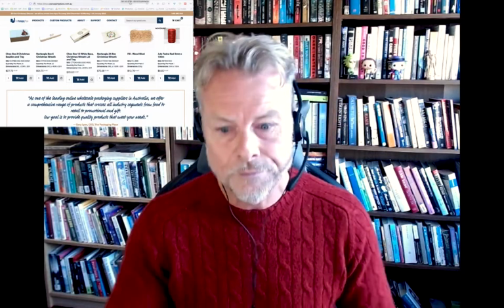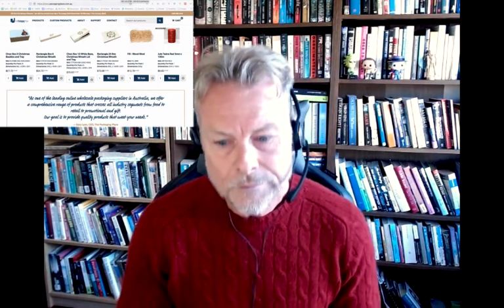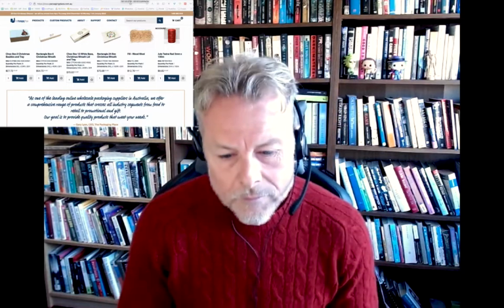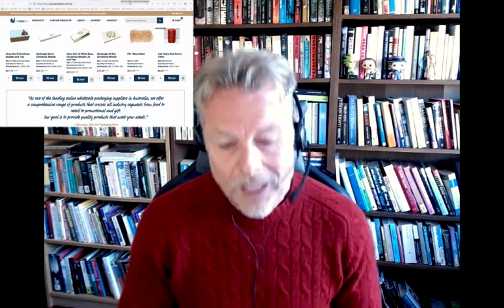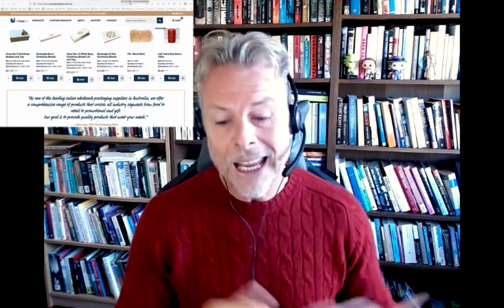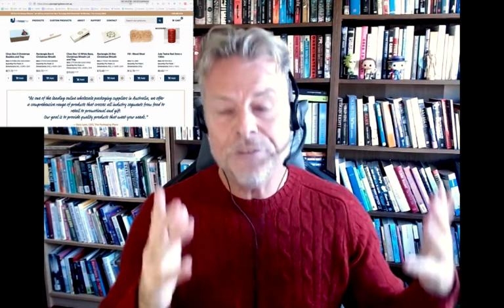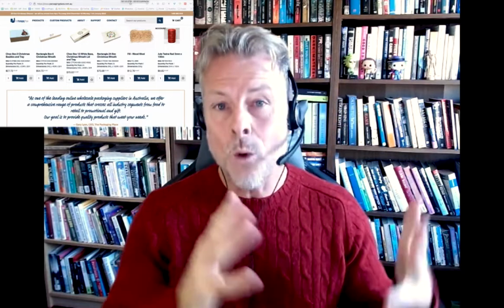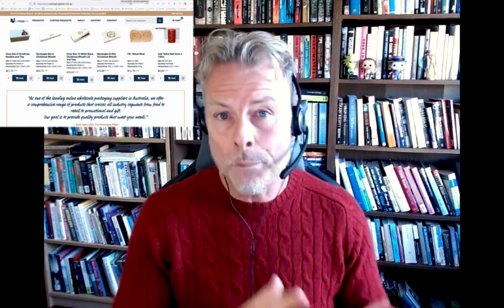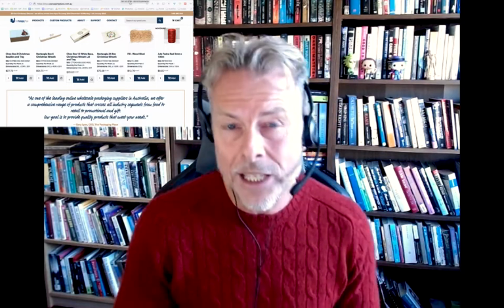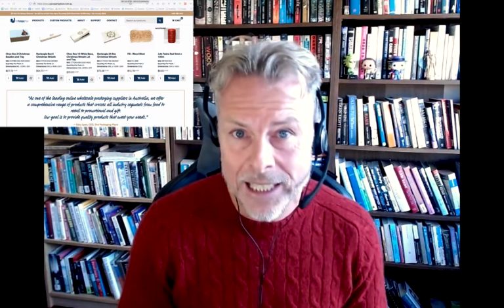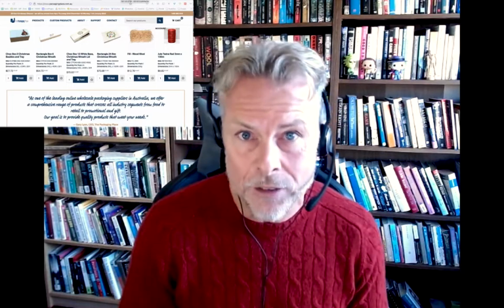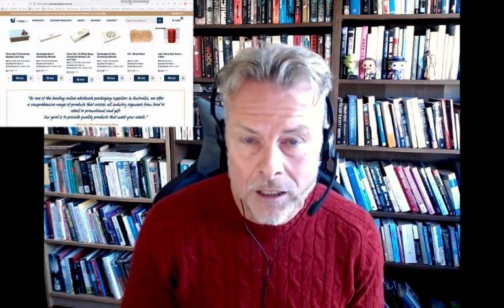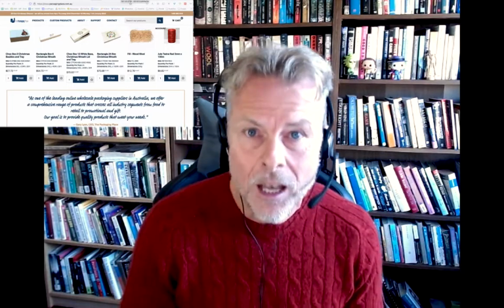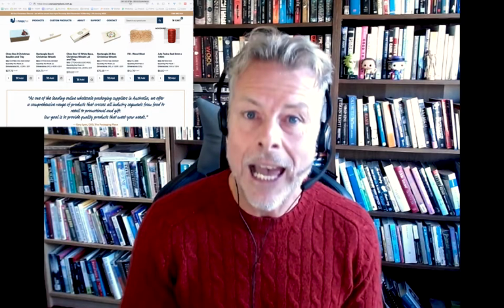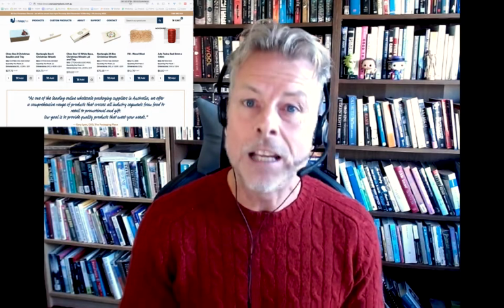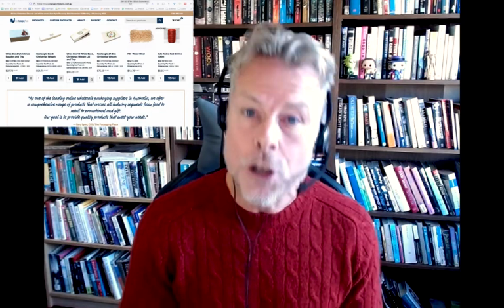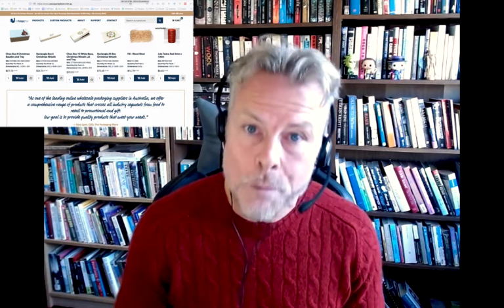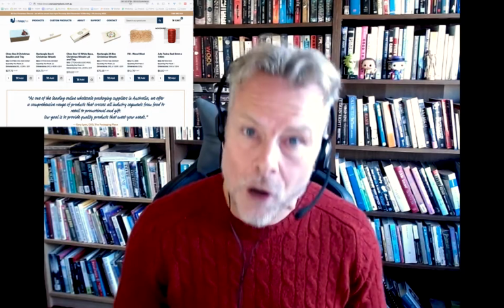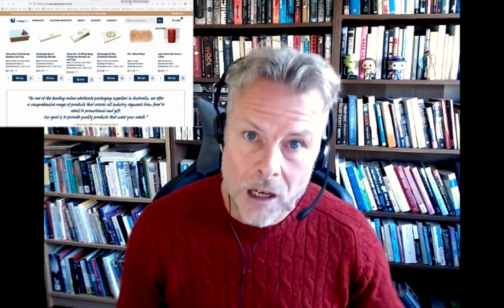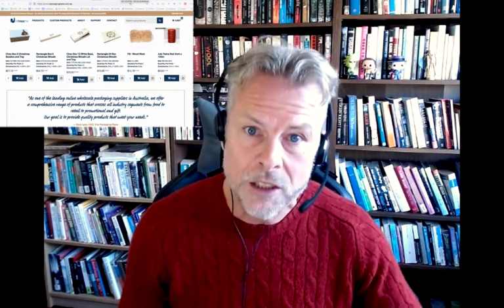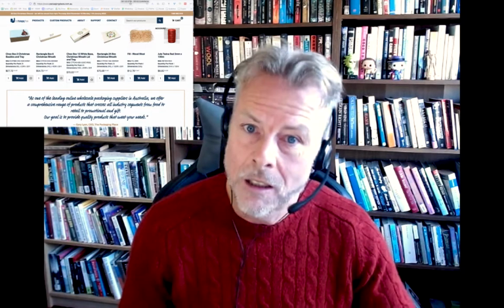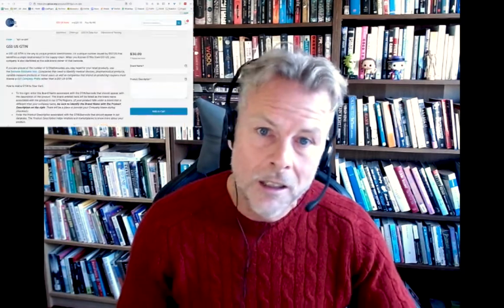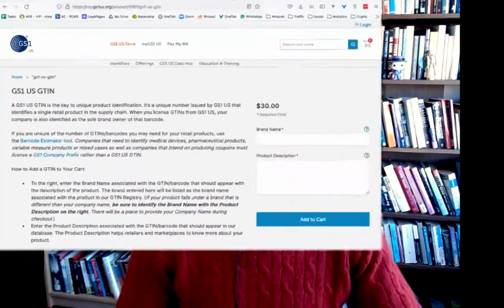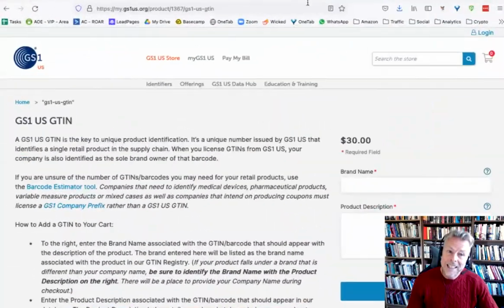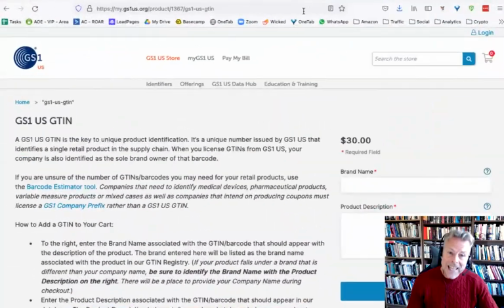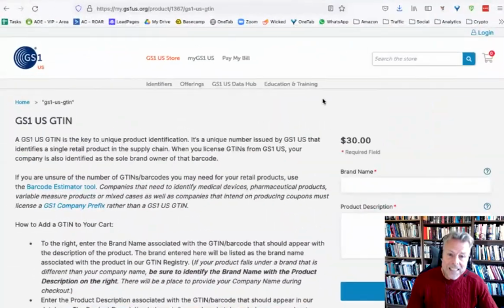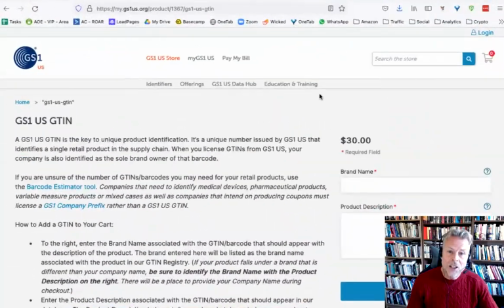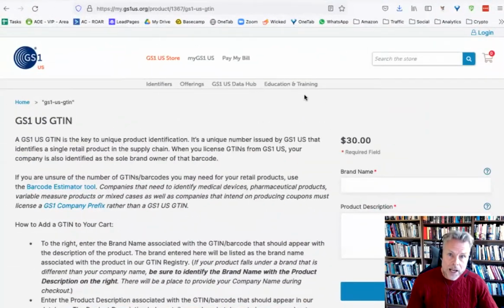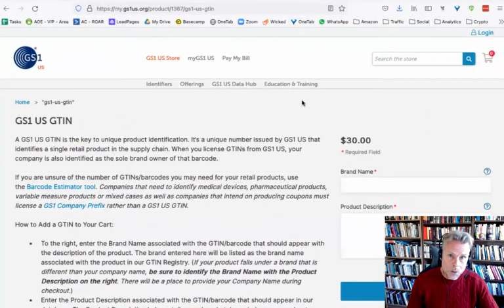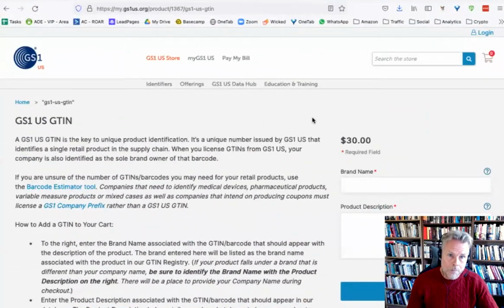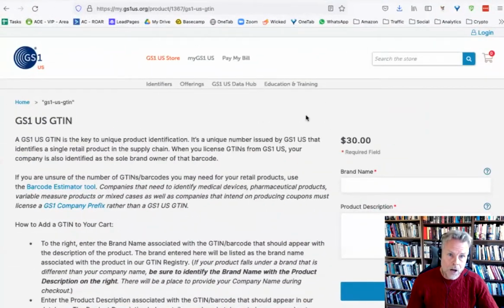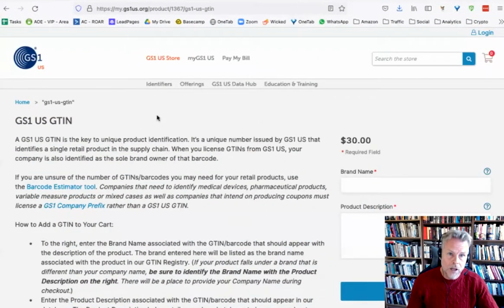So if you are putting together a new product, get a GS1 barcode.